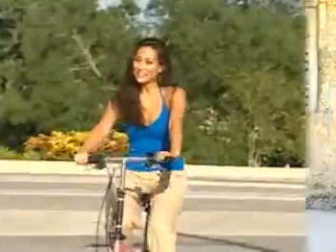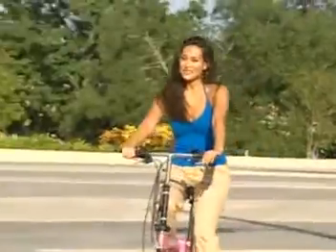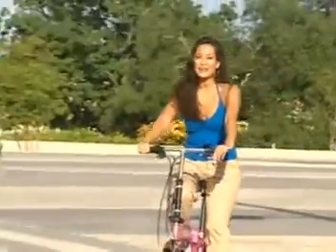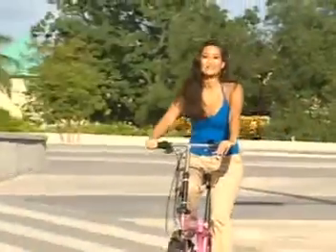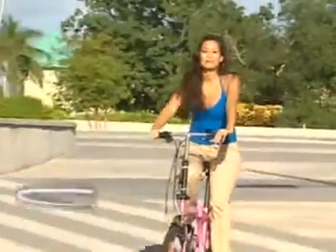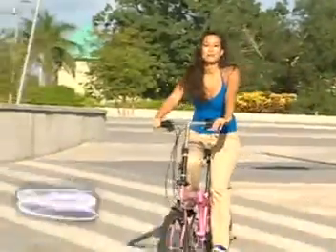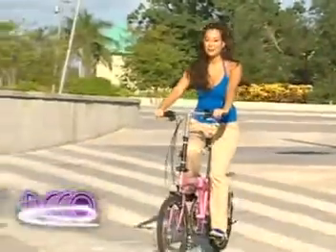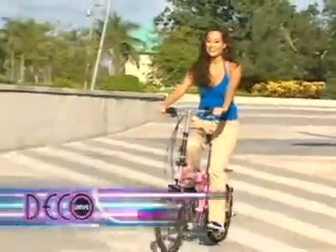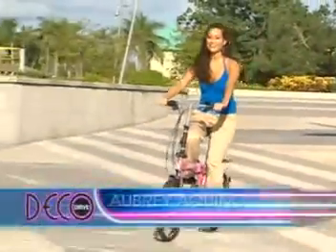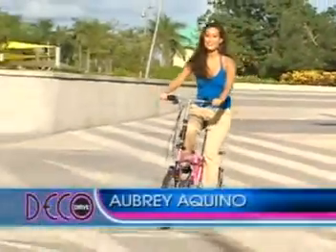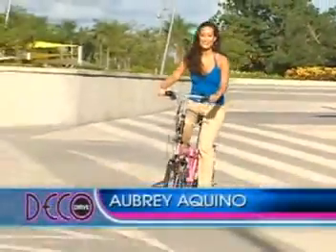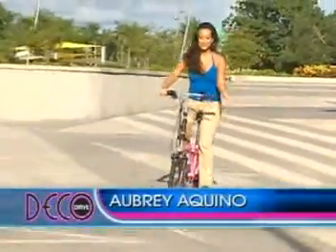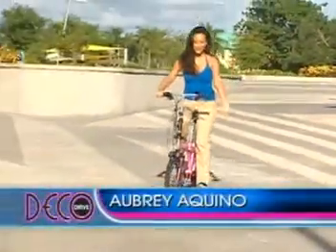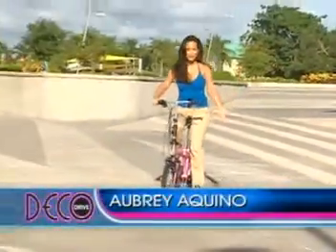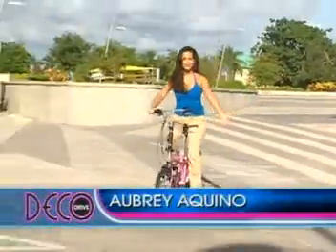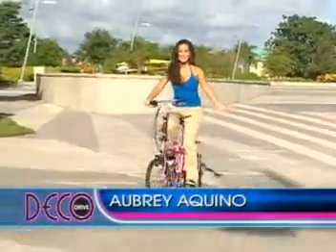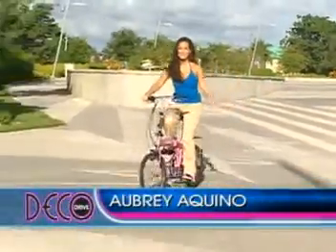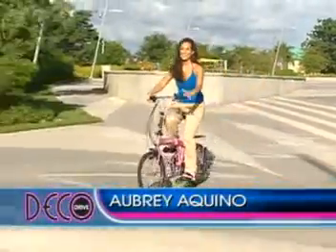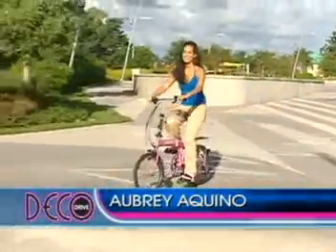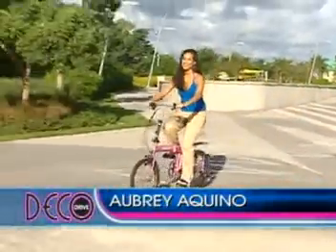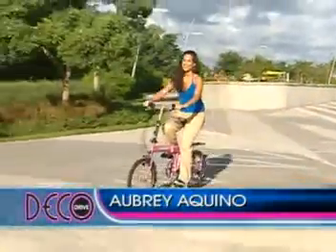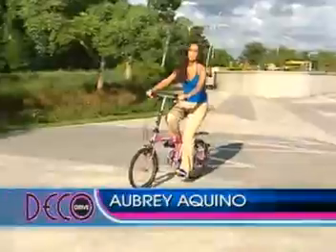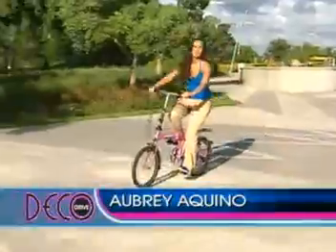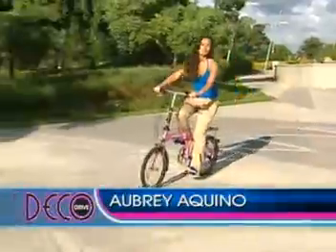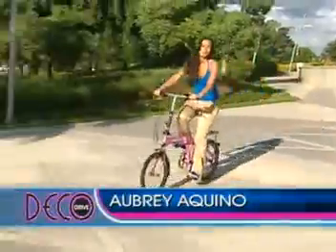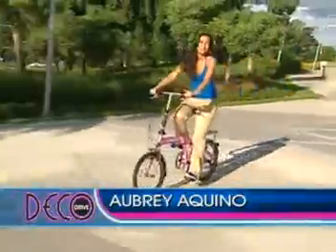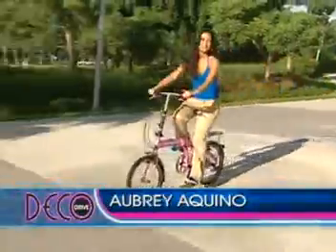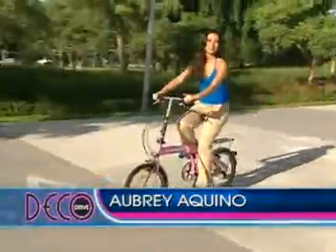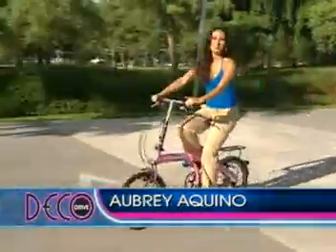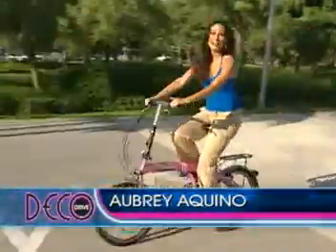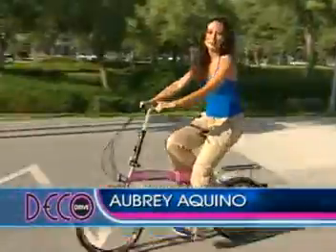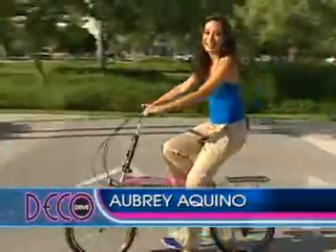Bikes don't have to be boring colors. On this one I'm pretty in pink, and I'm pretty sure you can see me from a mile away.